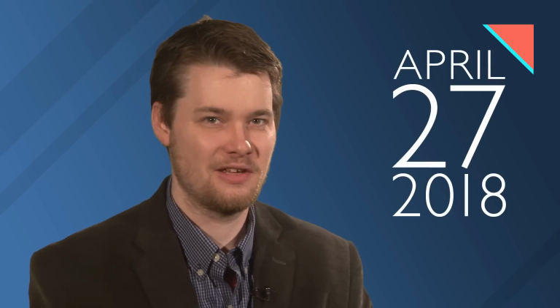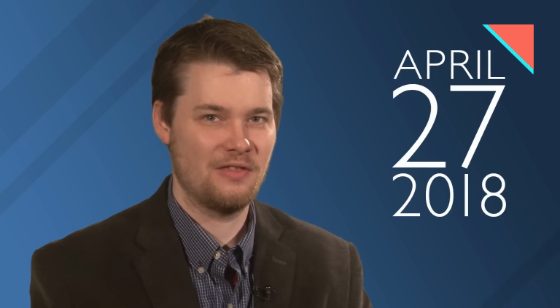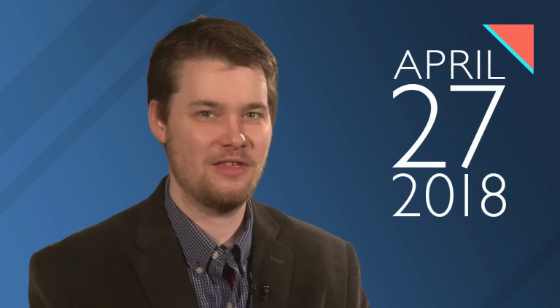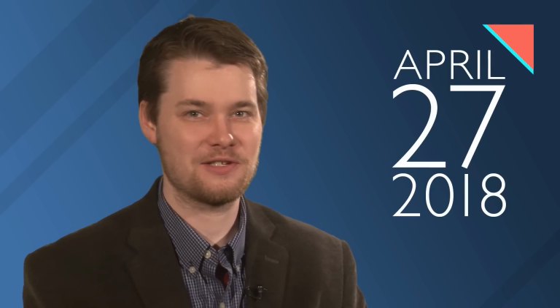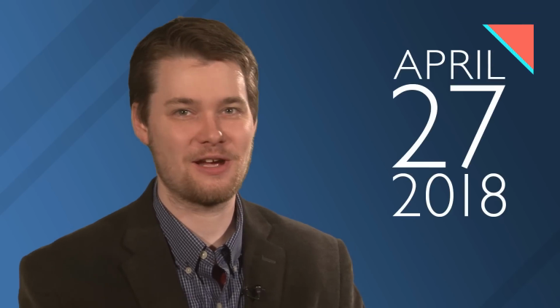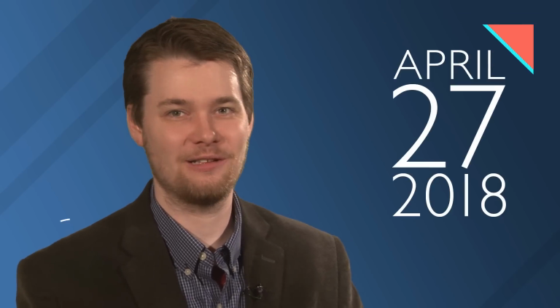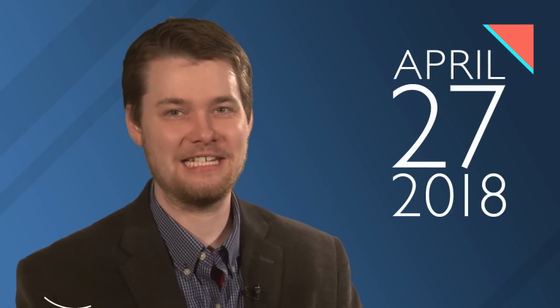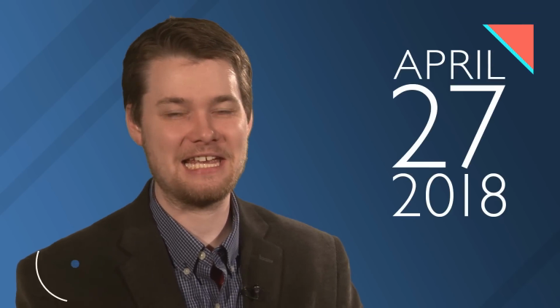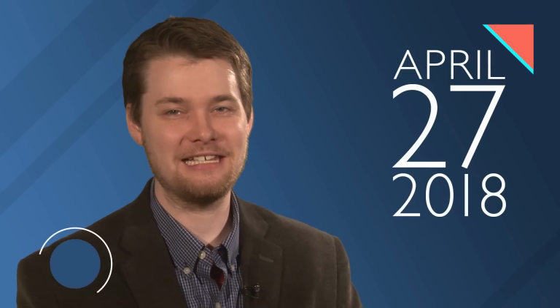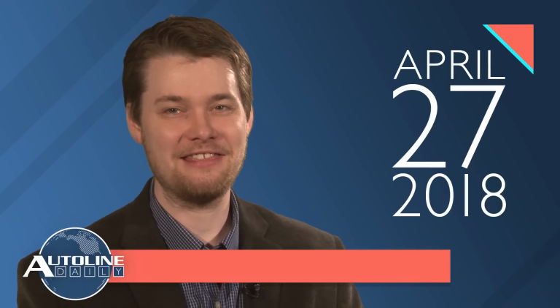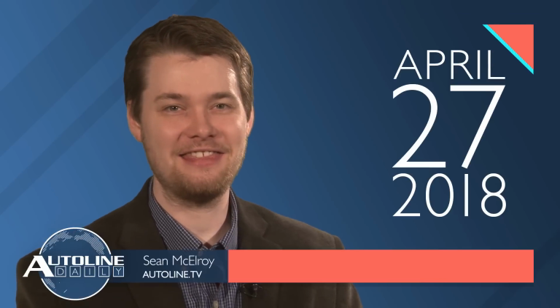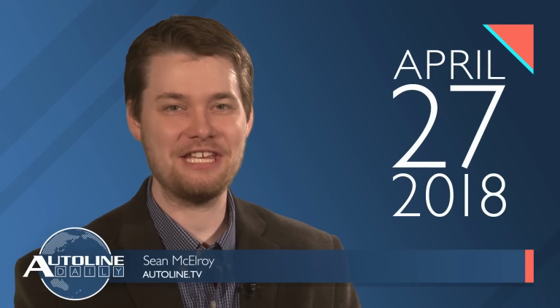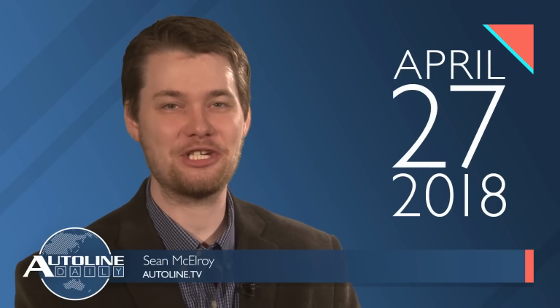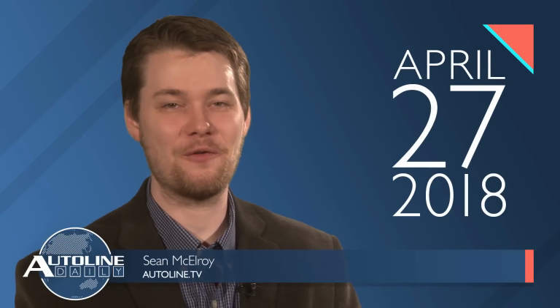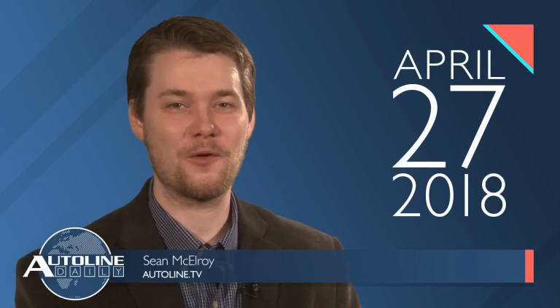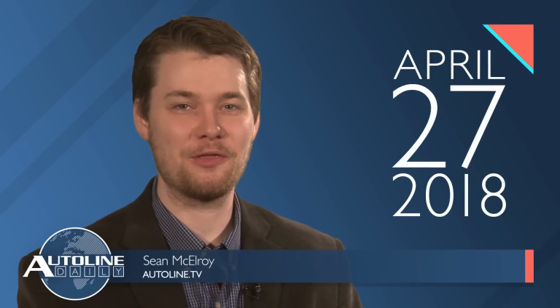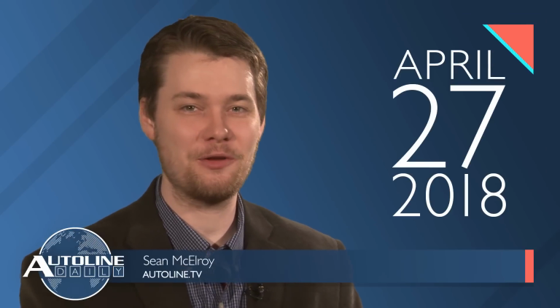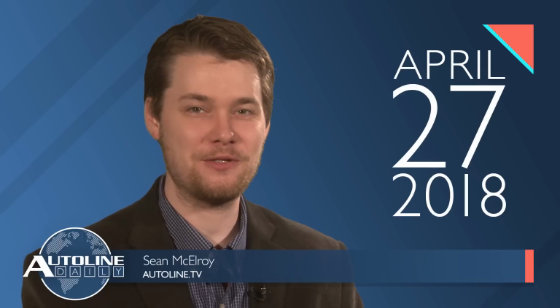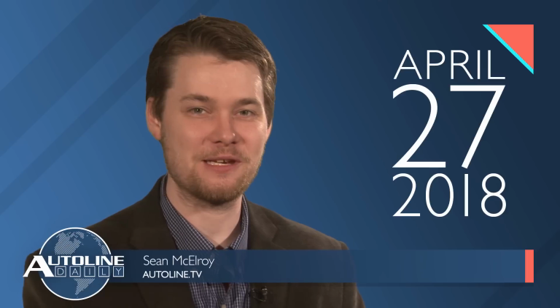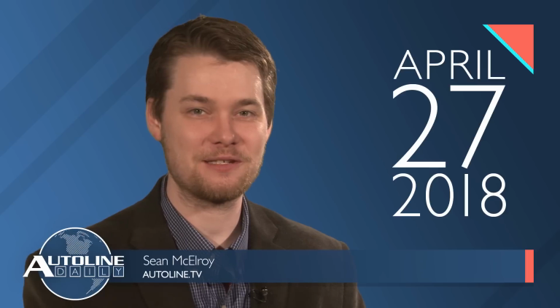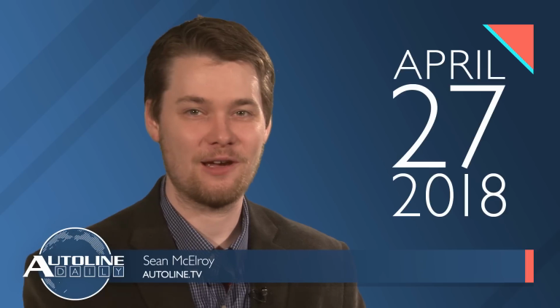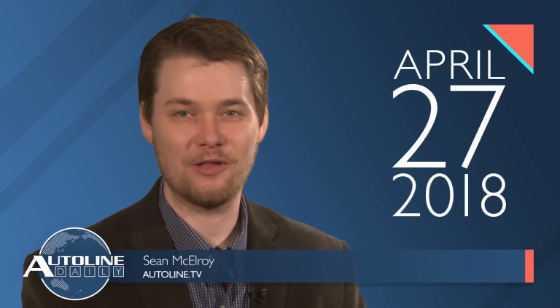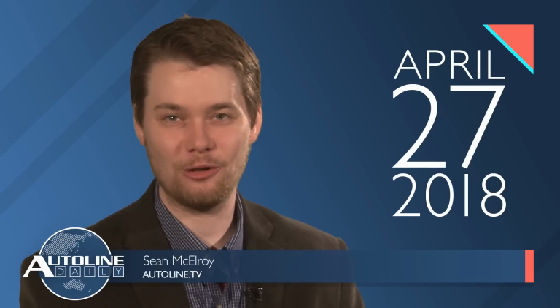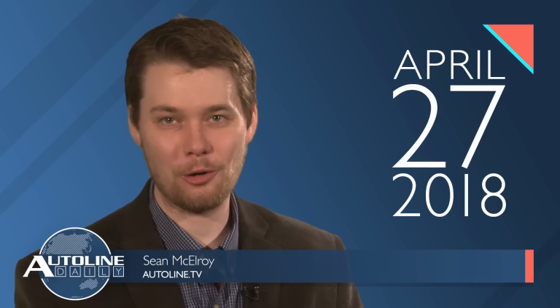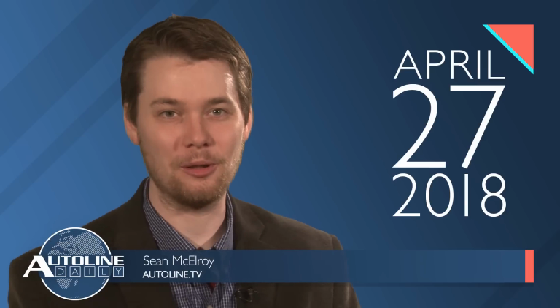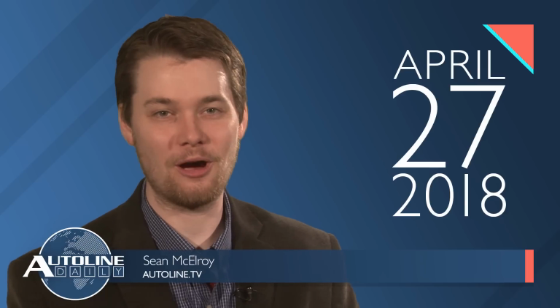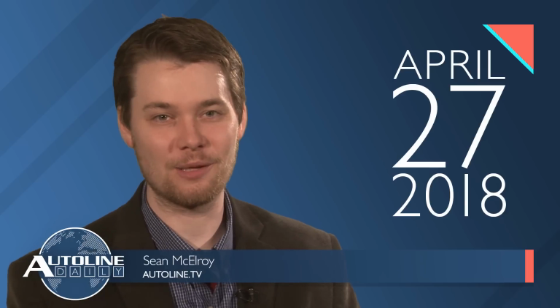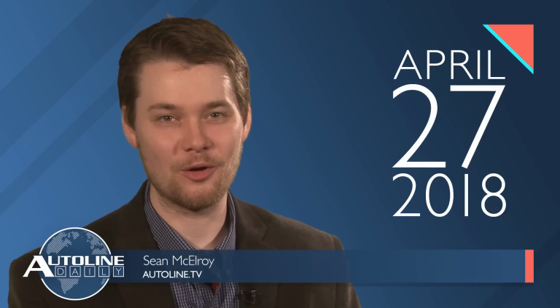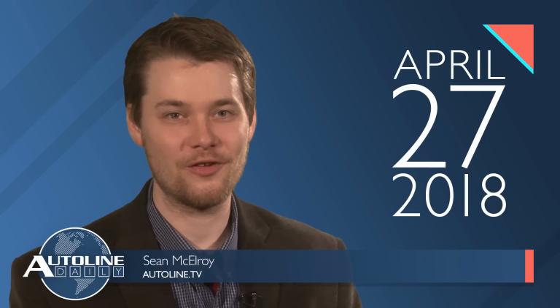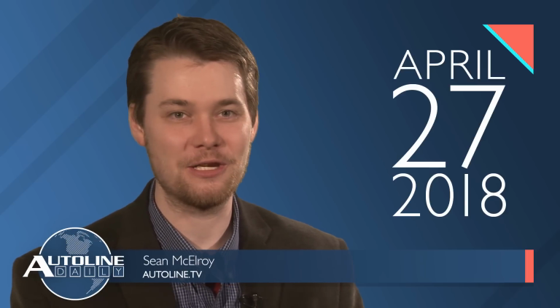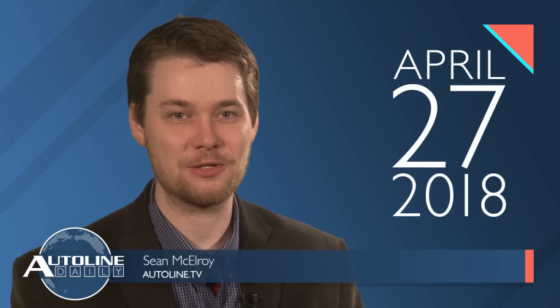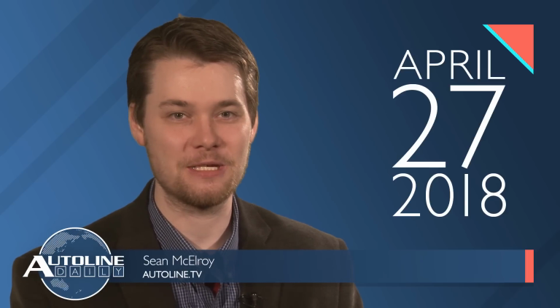This is Autoline Daily, the show for enthusiasts of the global automotive industry.